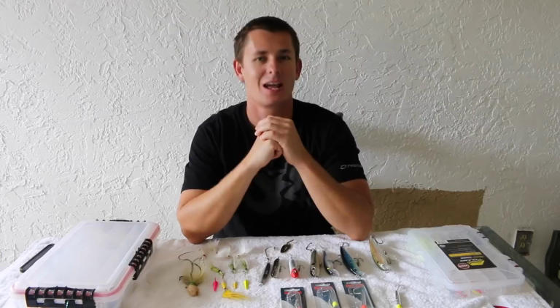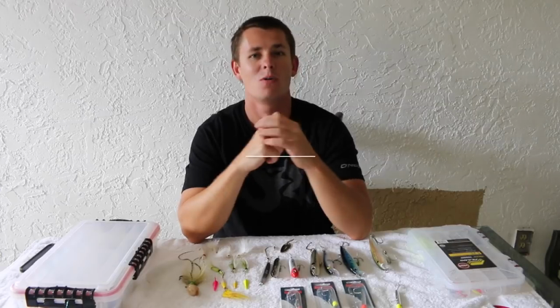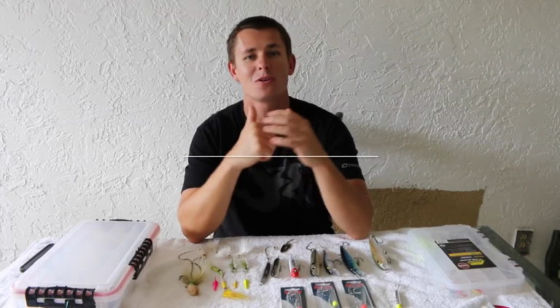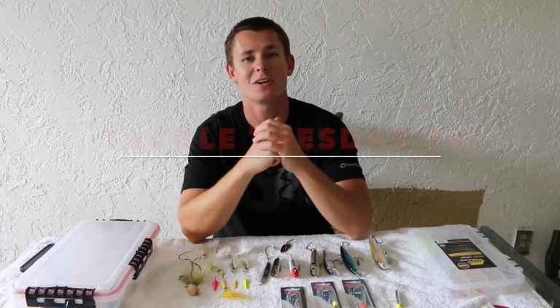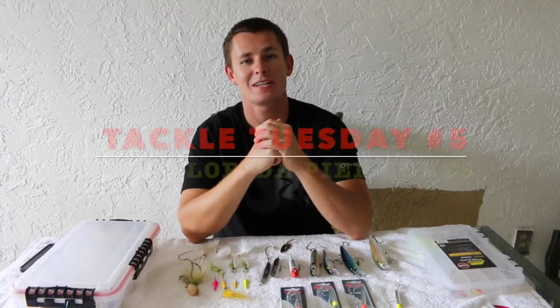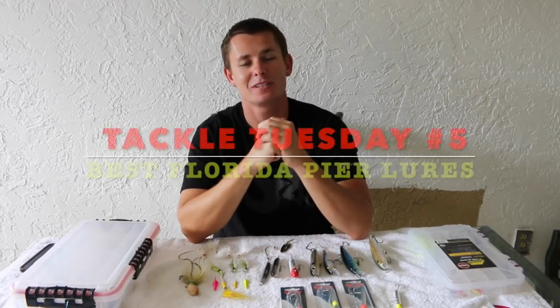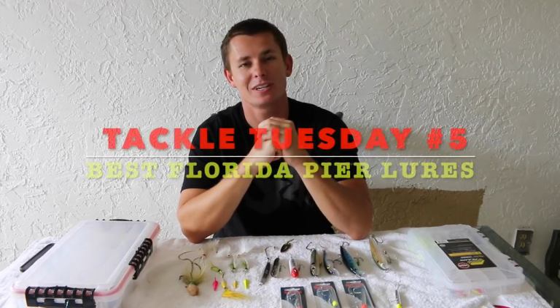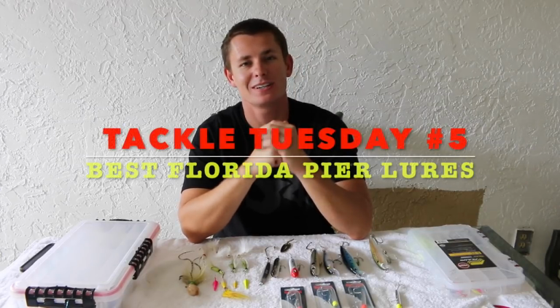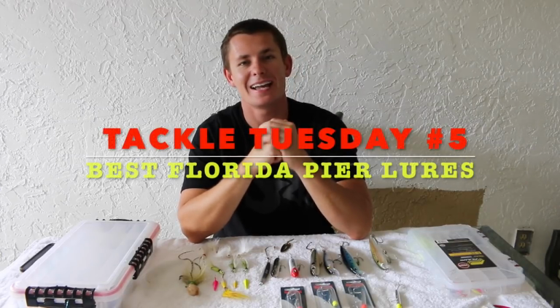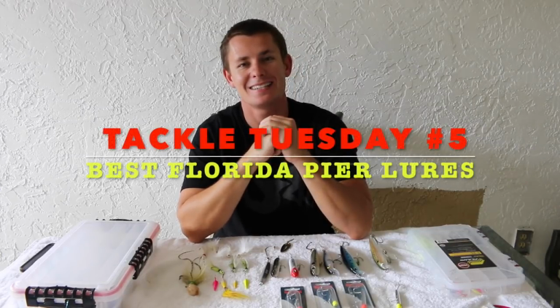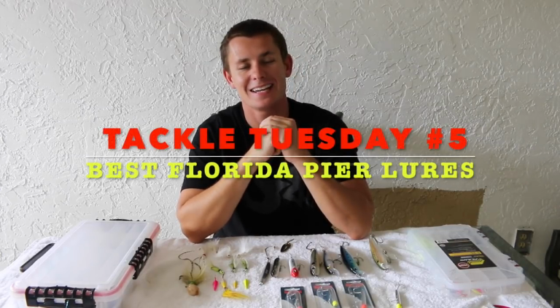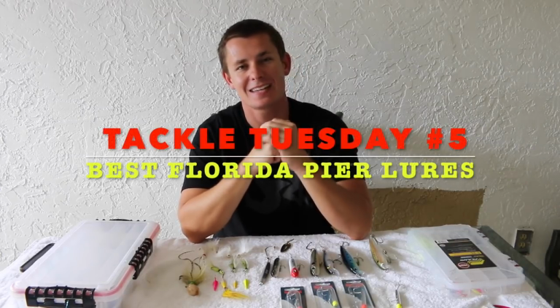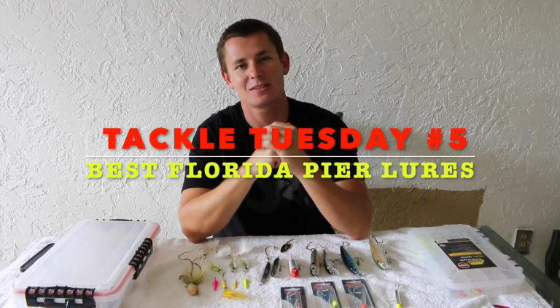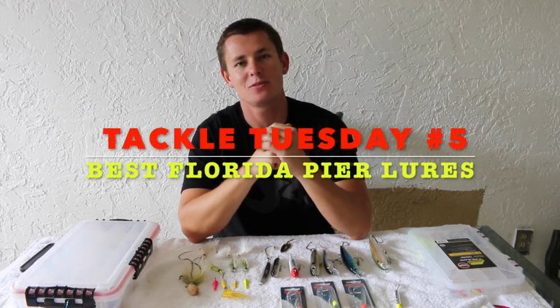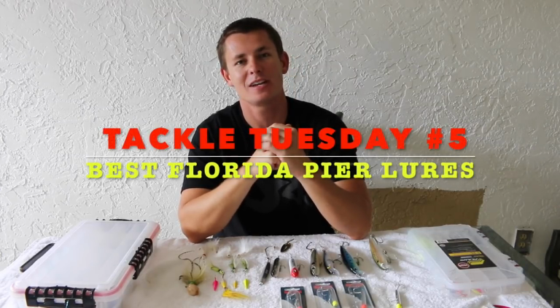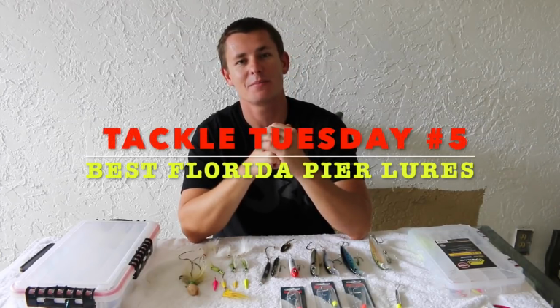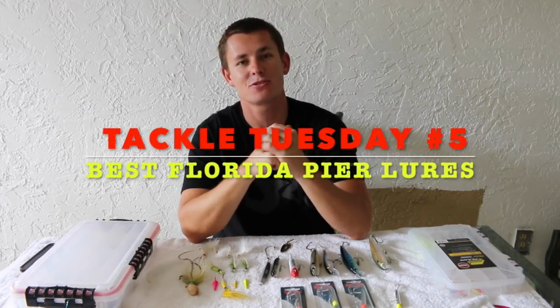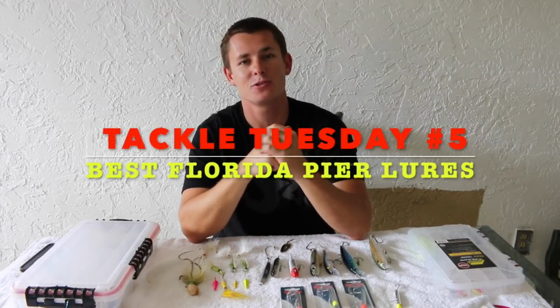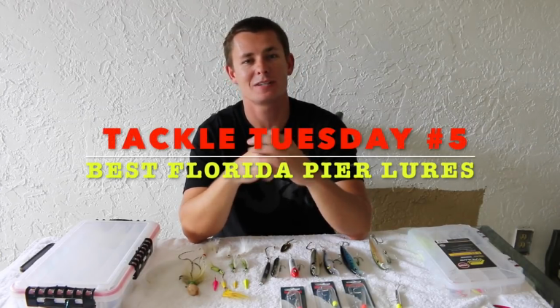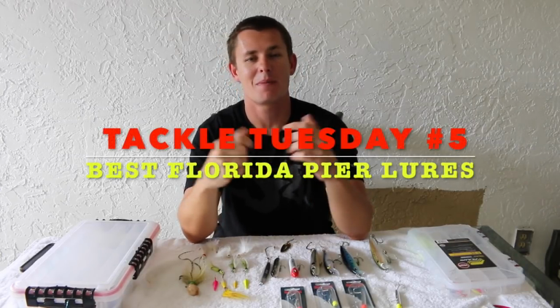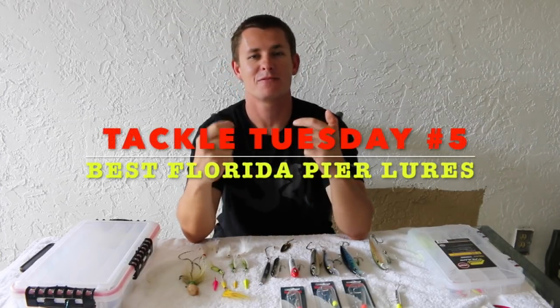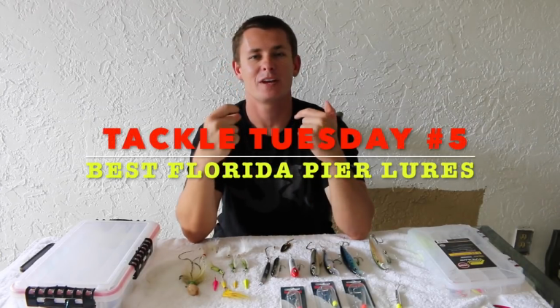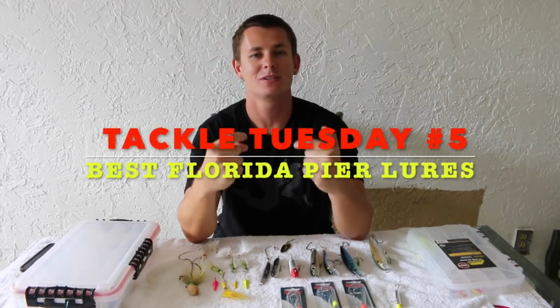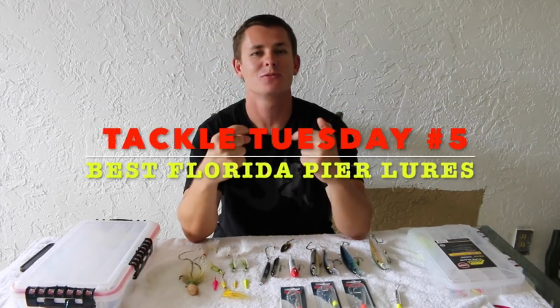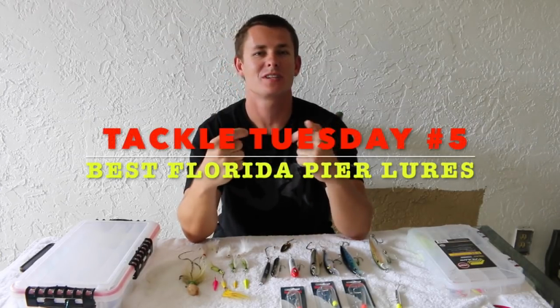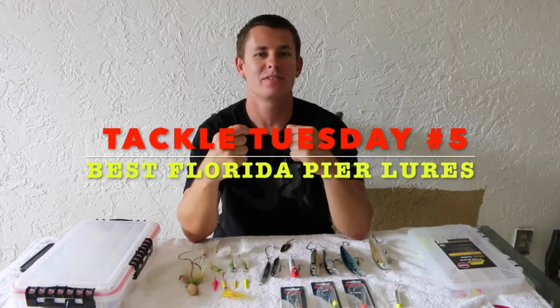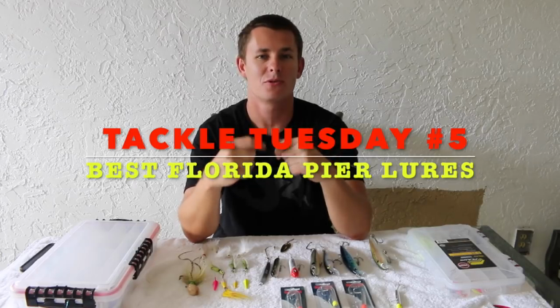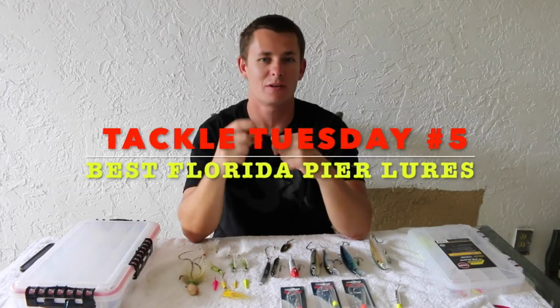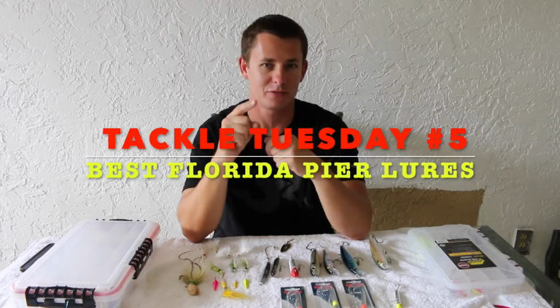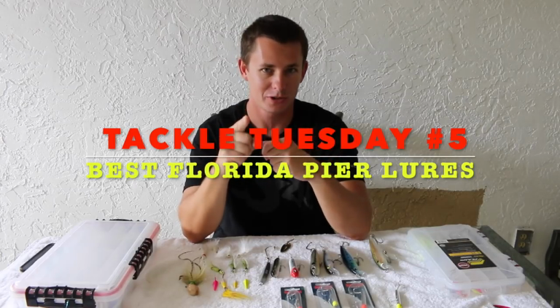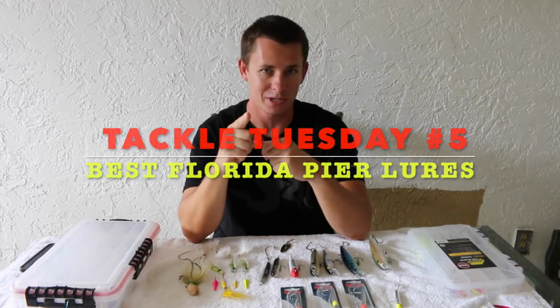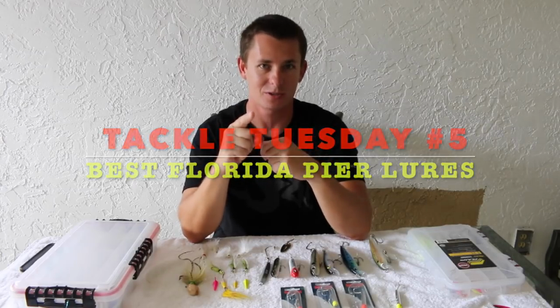What's going on guys, Victor here and in today's Tackle Tuesday I'm going to show you guys my favorite lures to be thrown off Florida Piers.